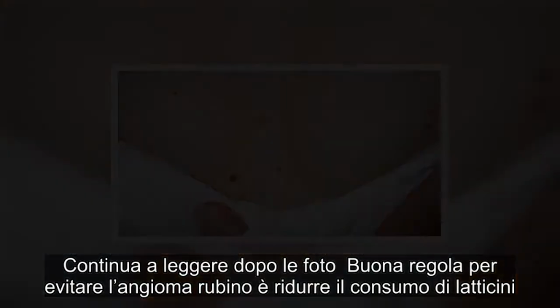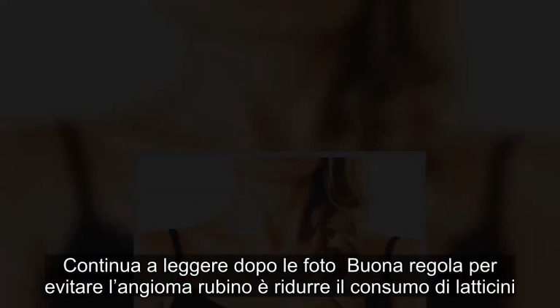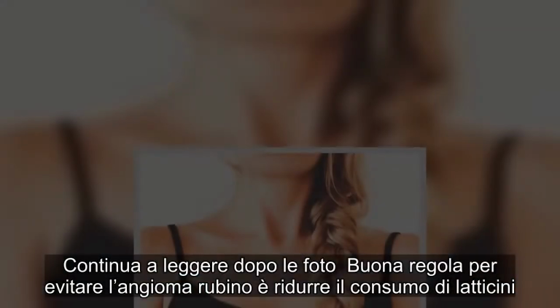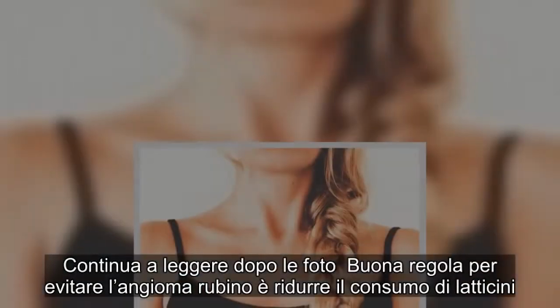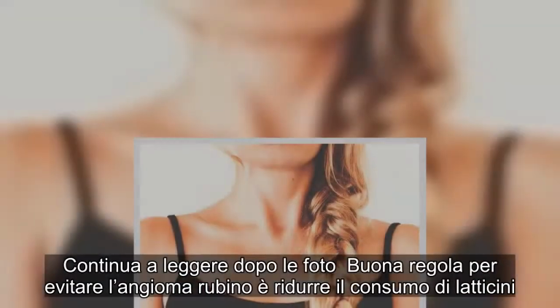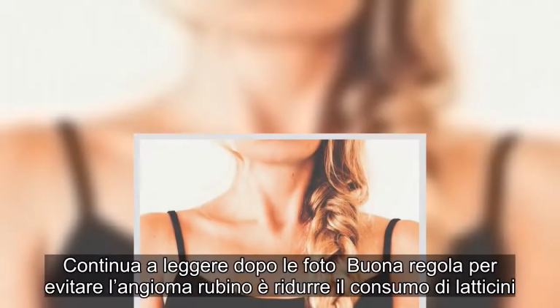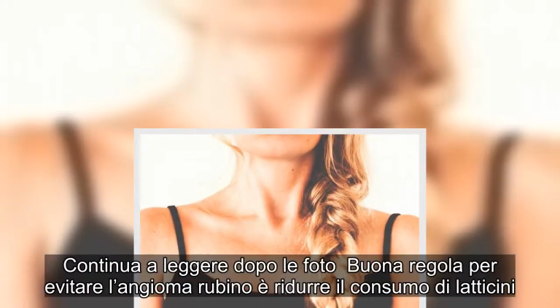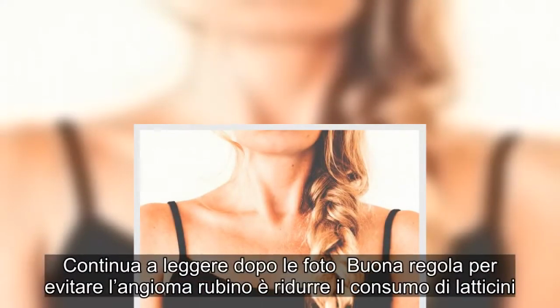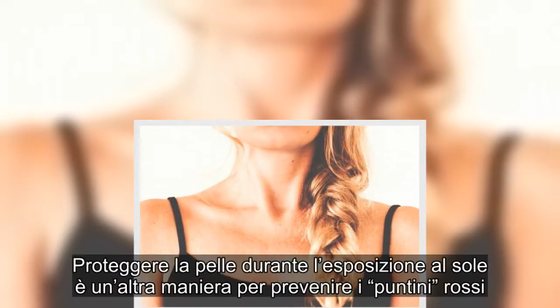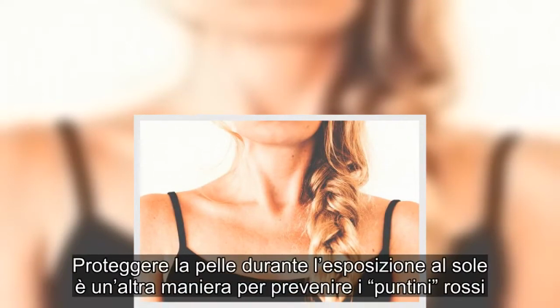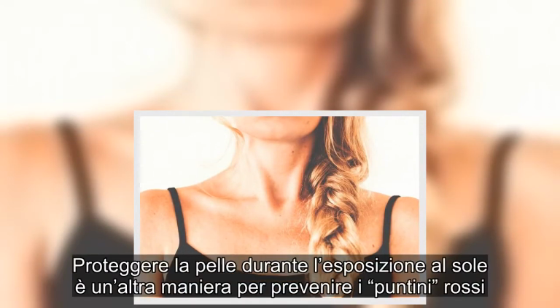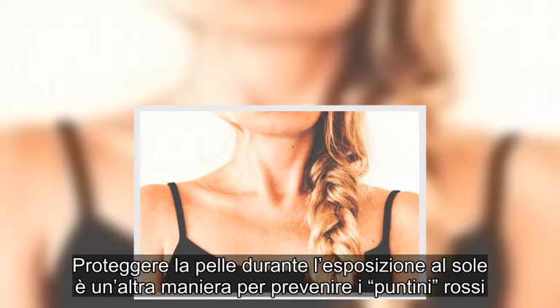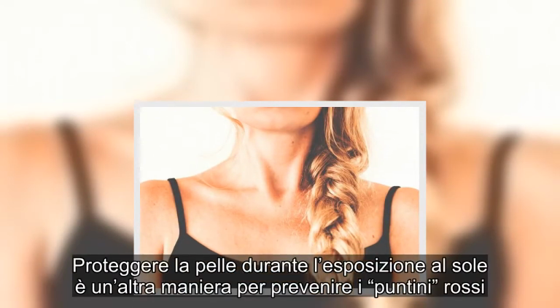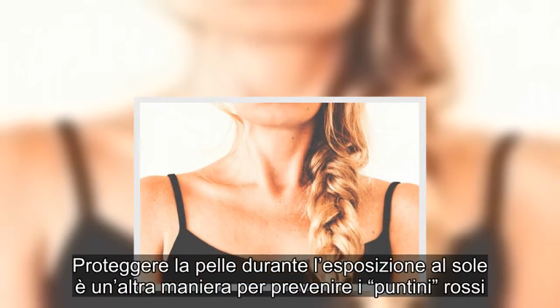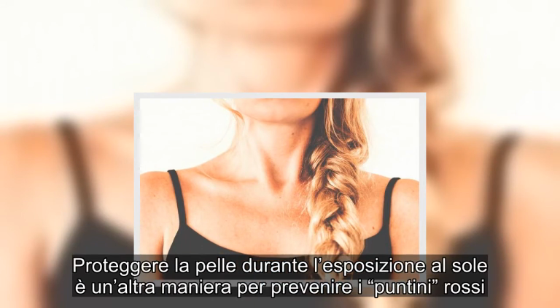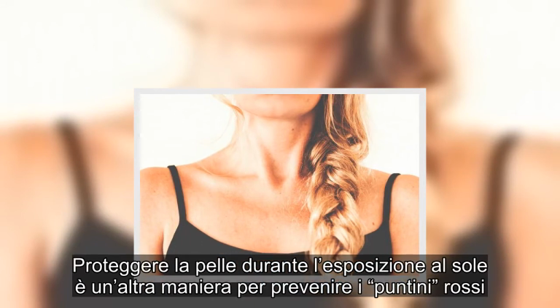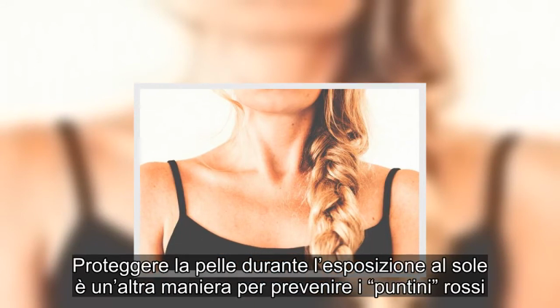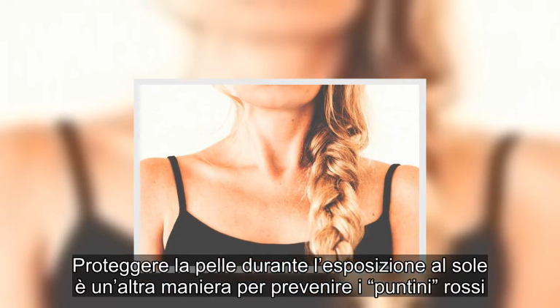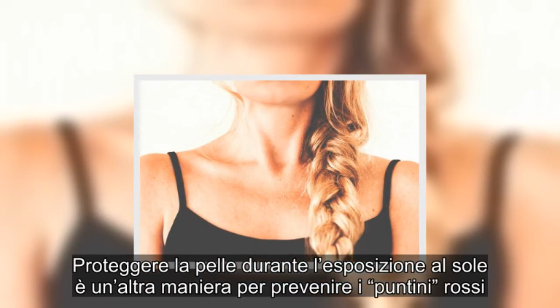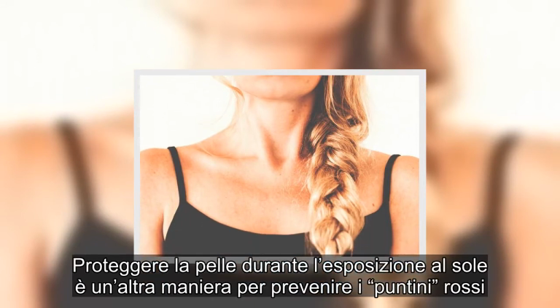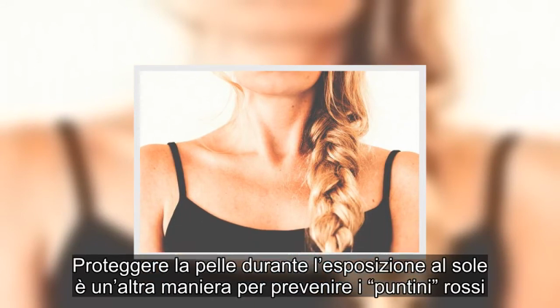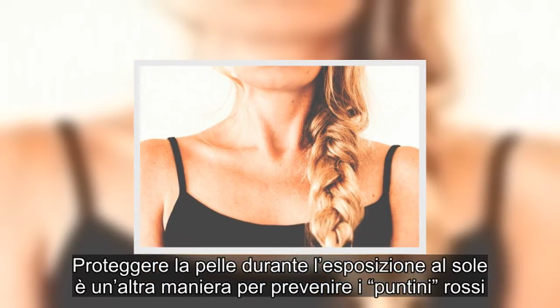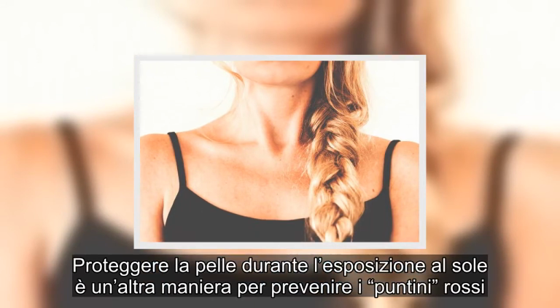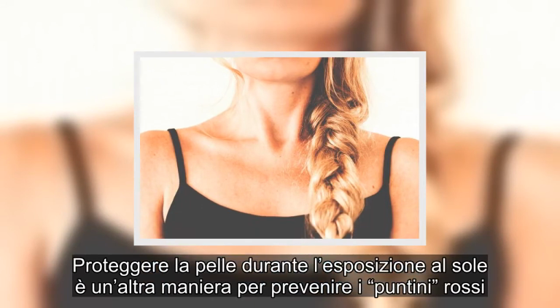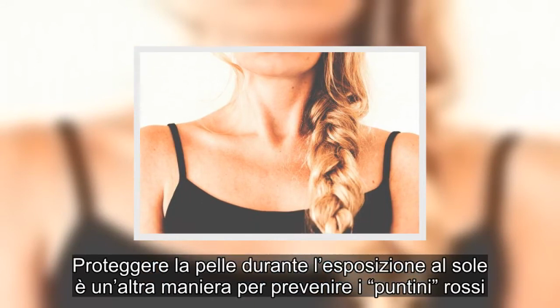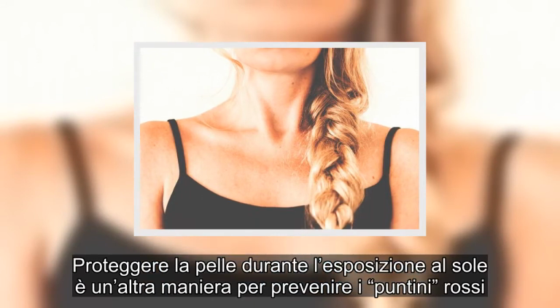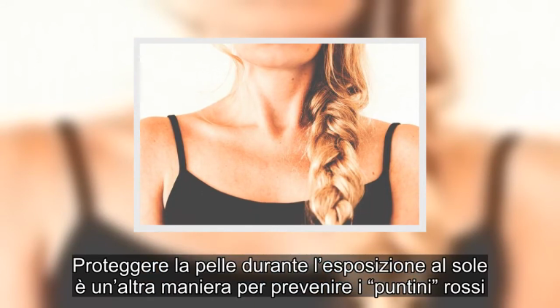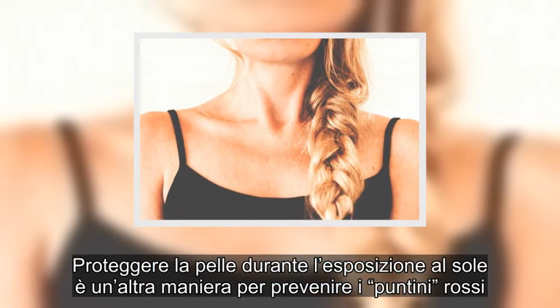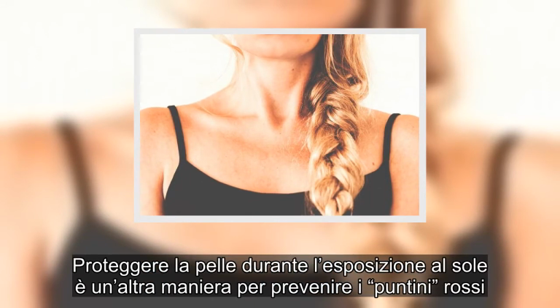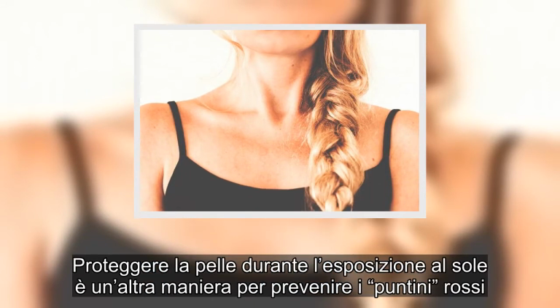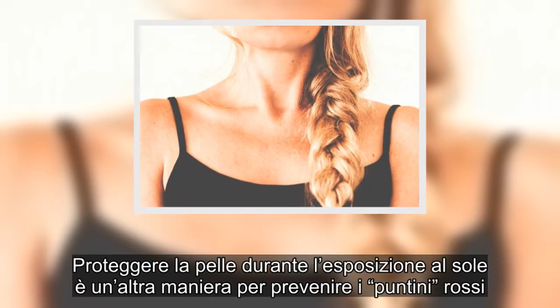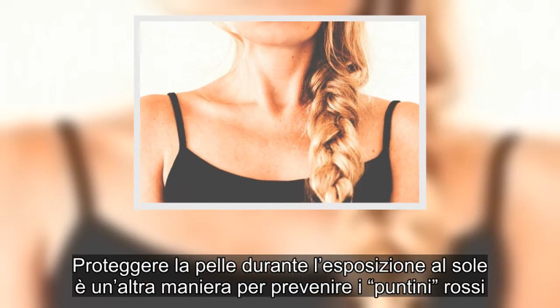Proteggere la pelle durante l'esposizione al sole è un'altra maniera per prevenire i puntini rossi.